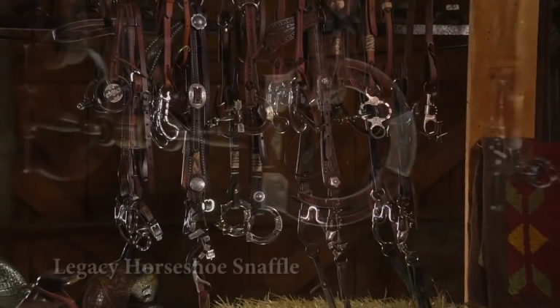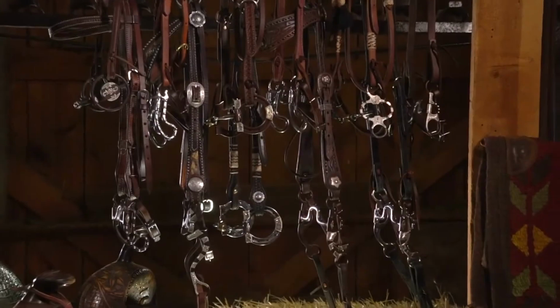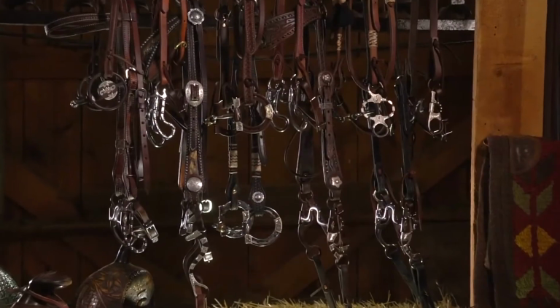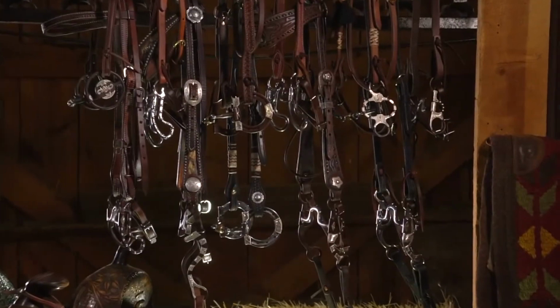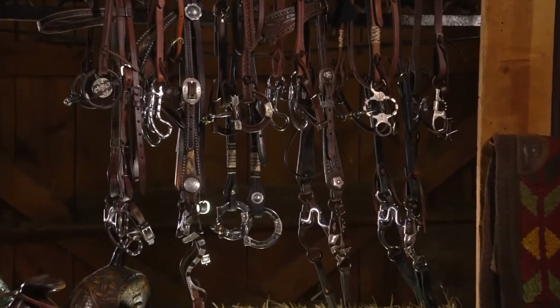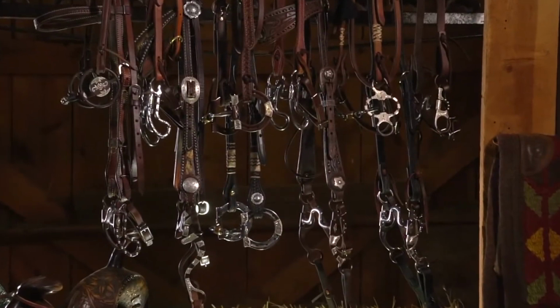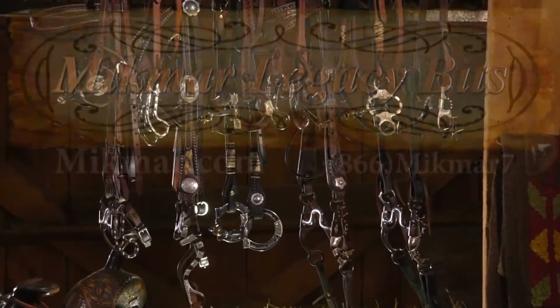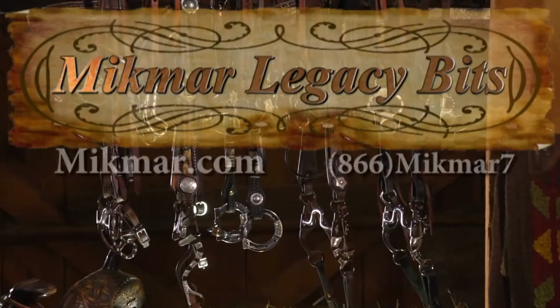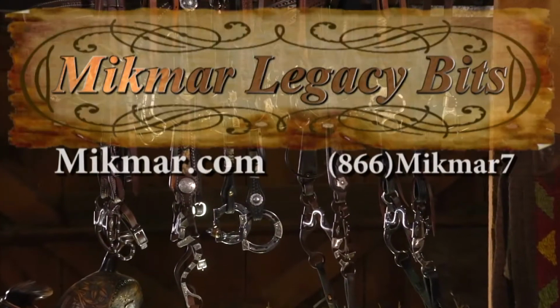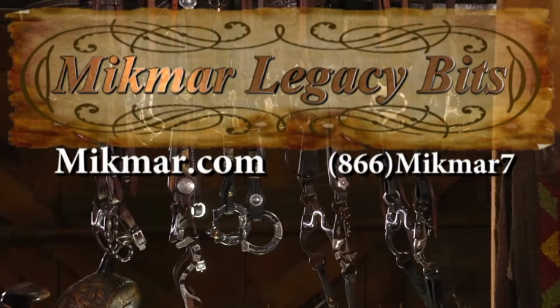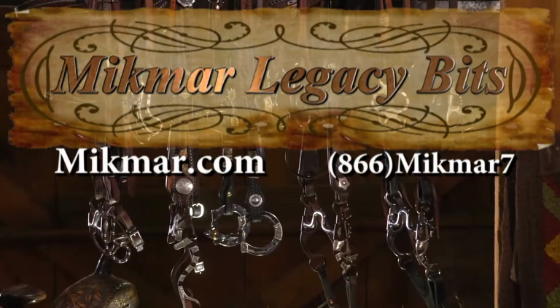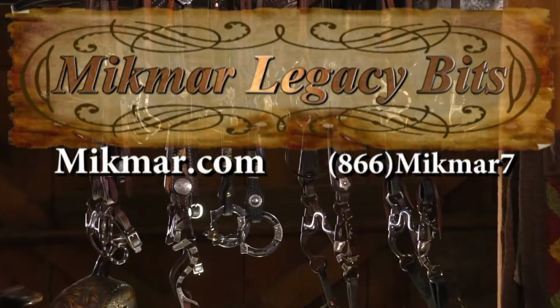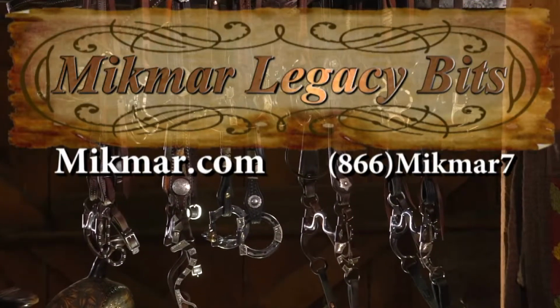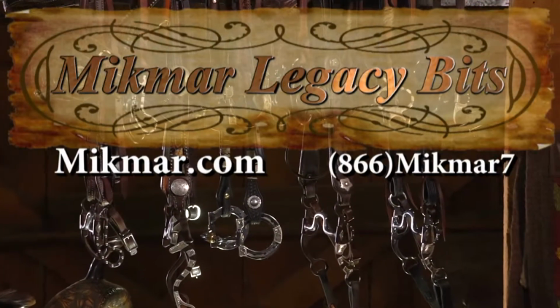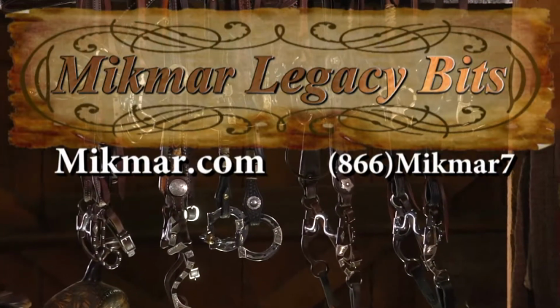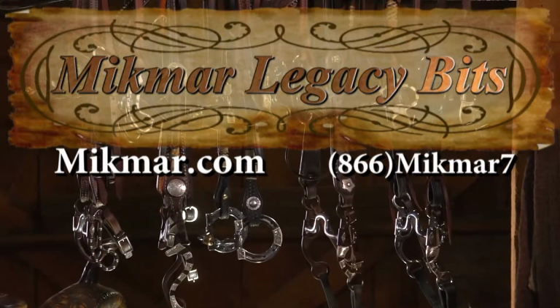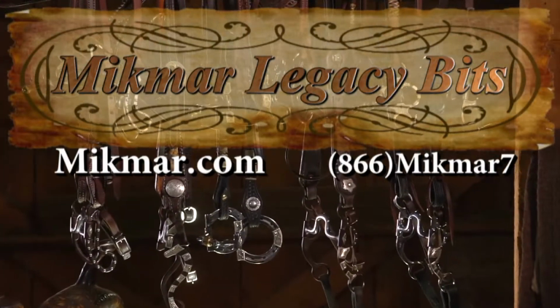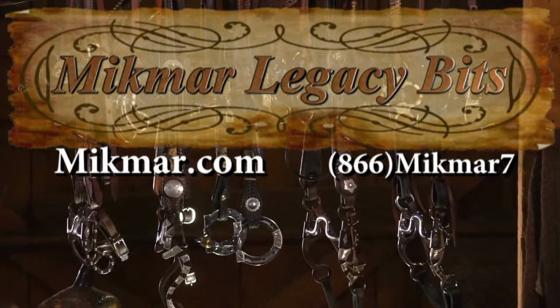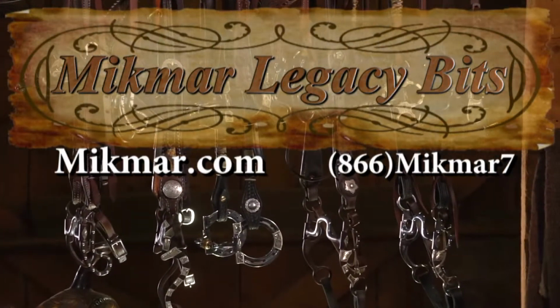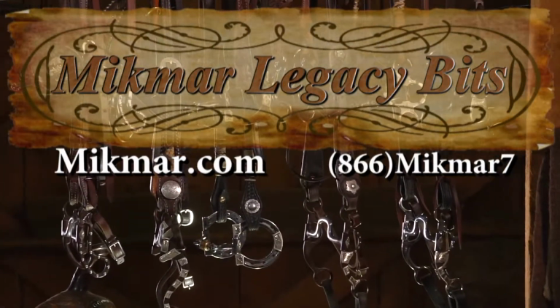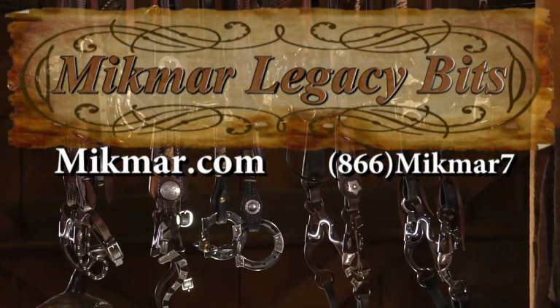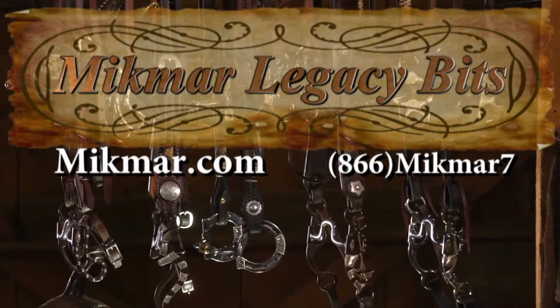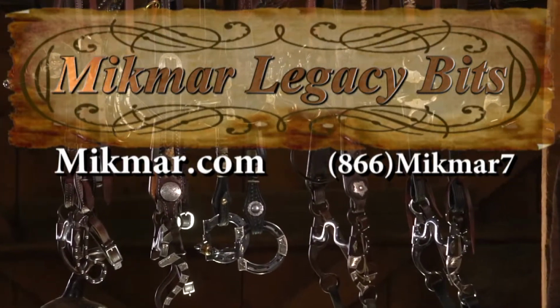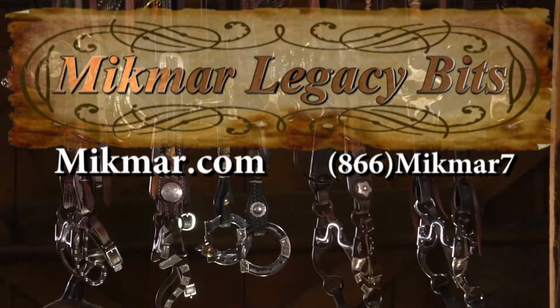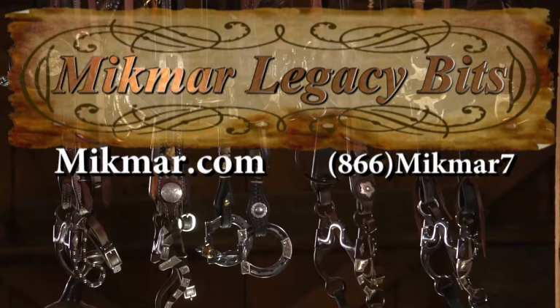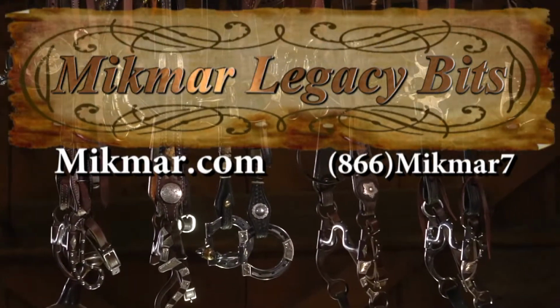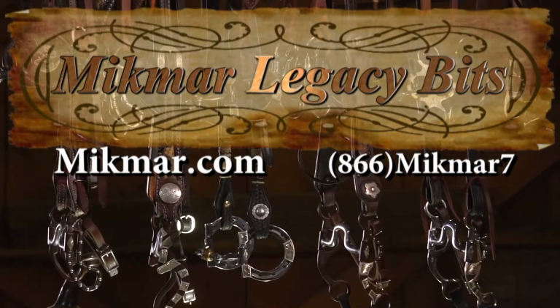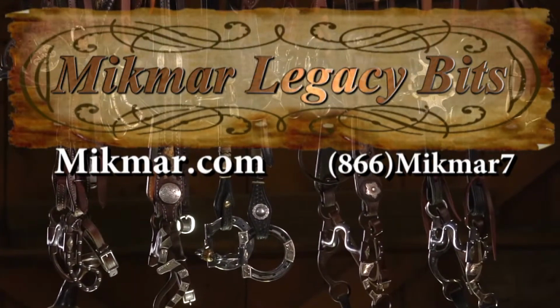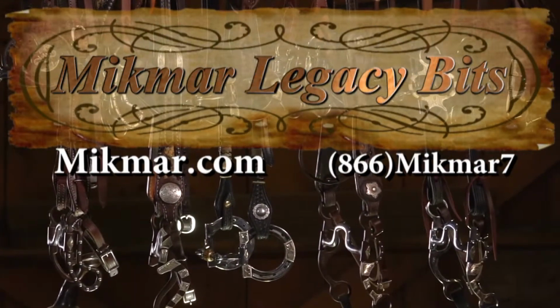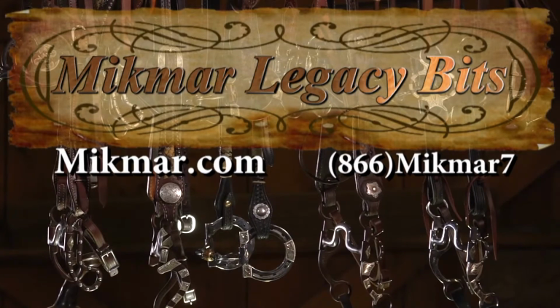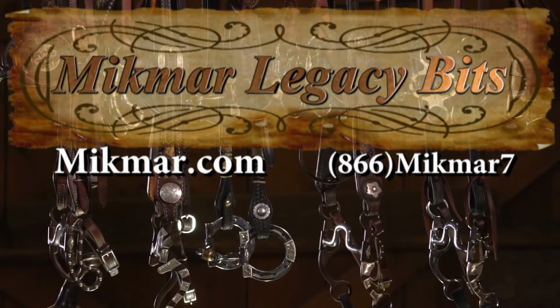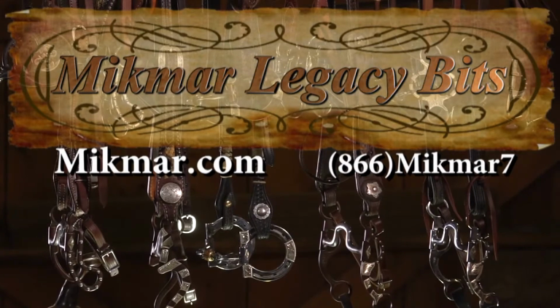For more information or to order, go to mikmaq.com or call 866-MIKMAR-7.